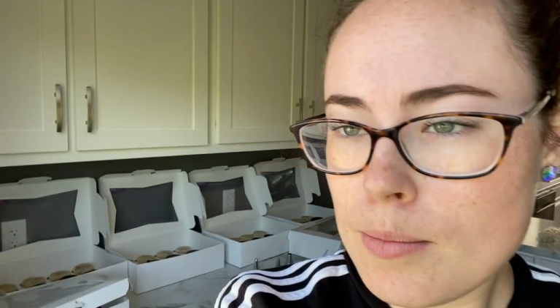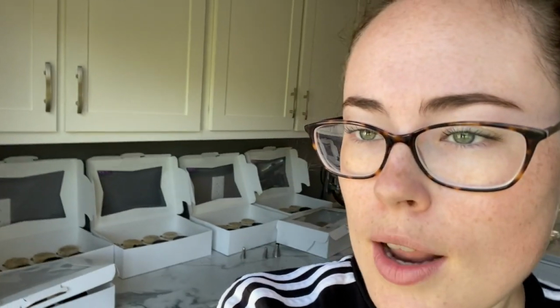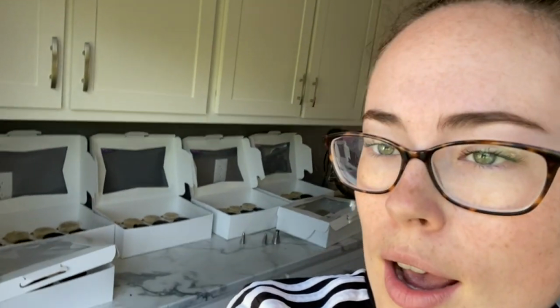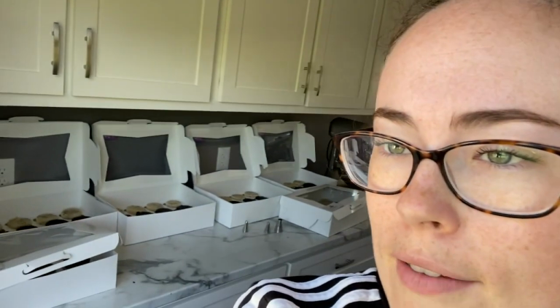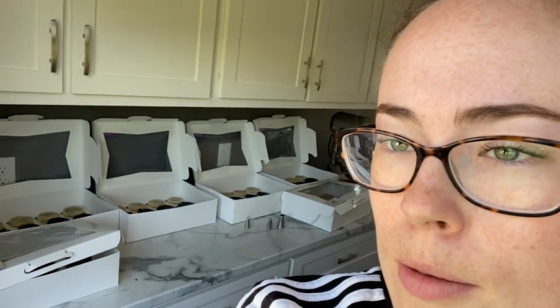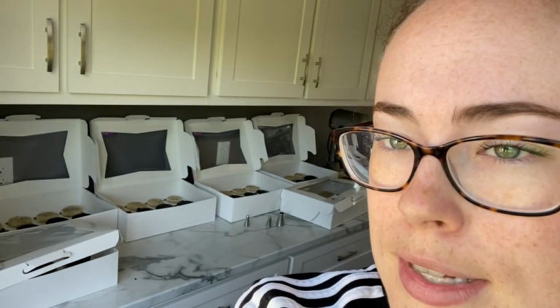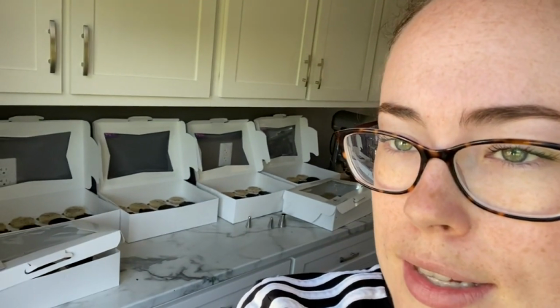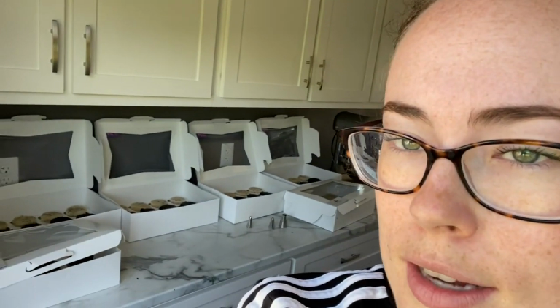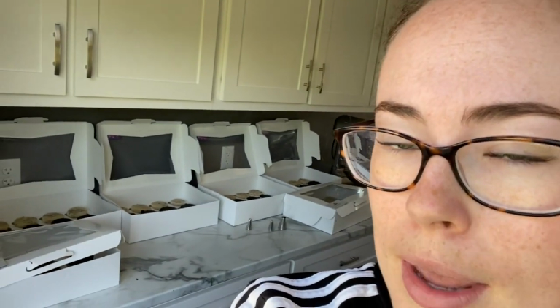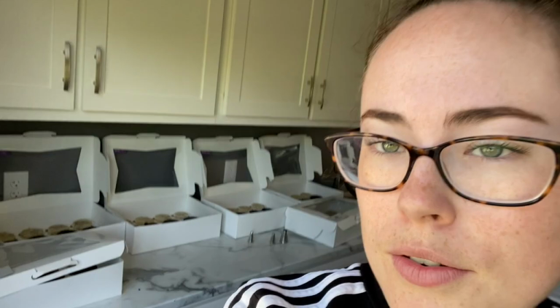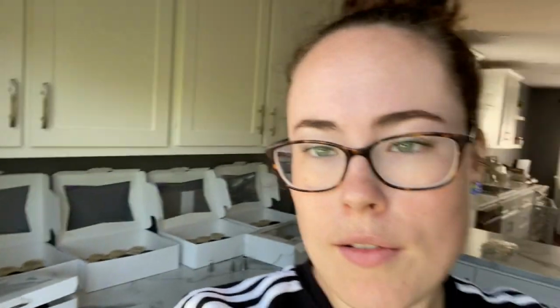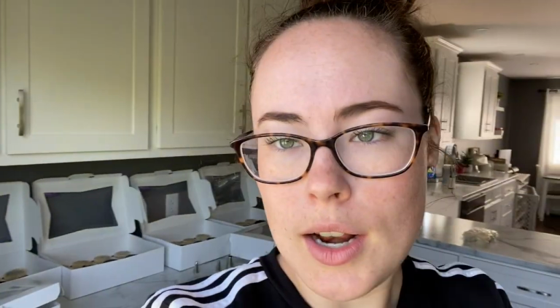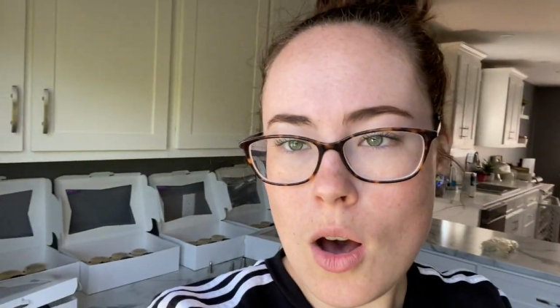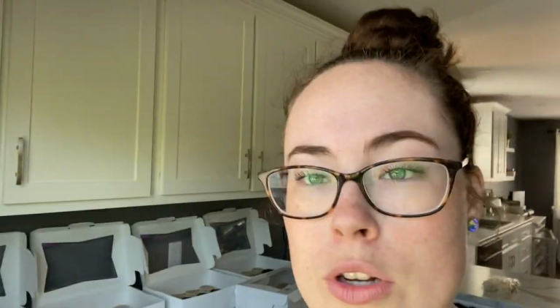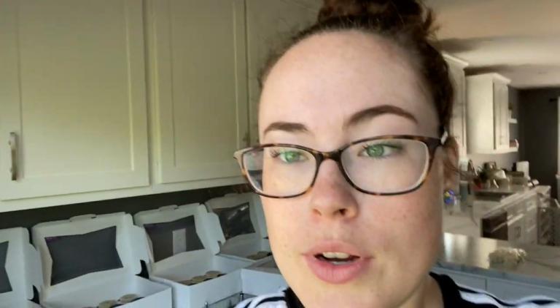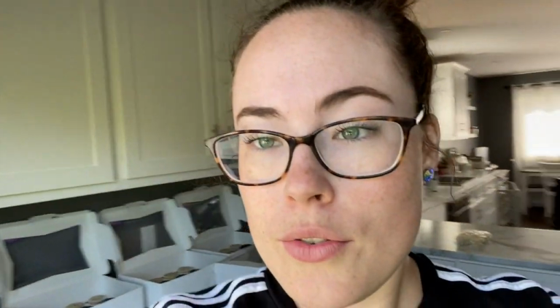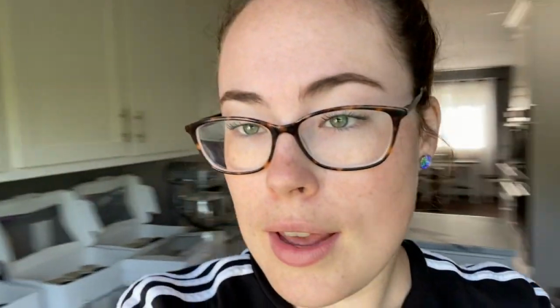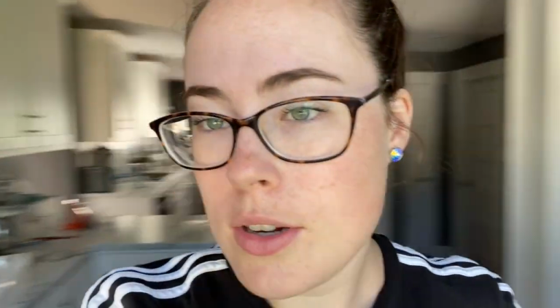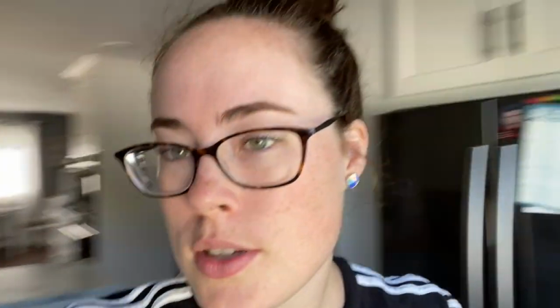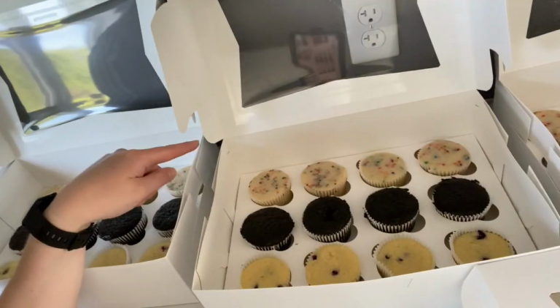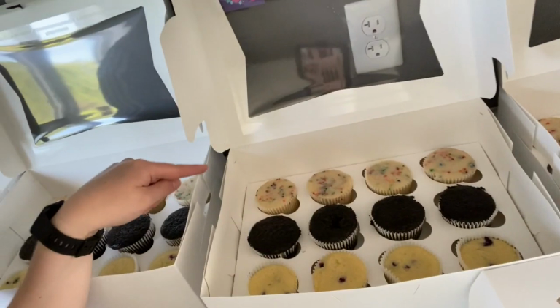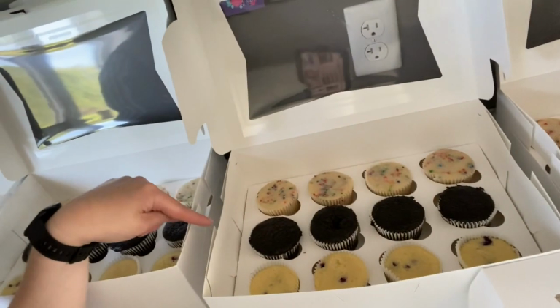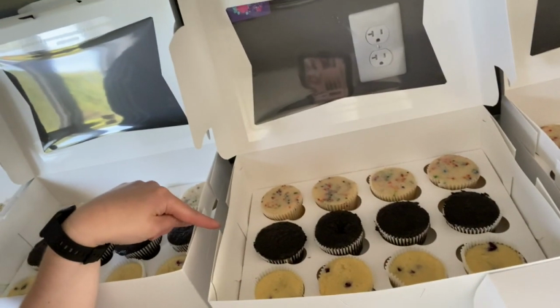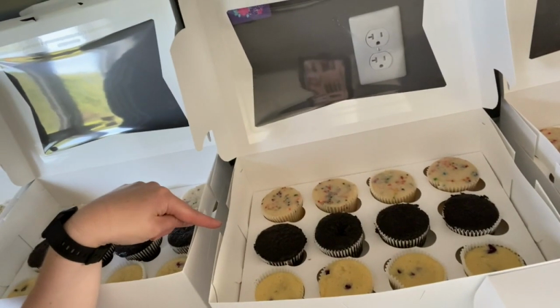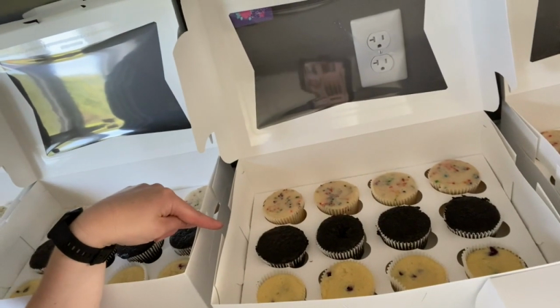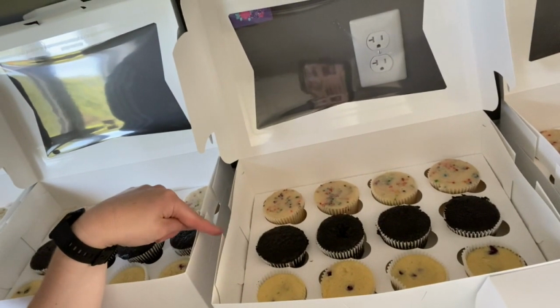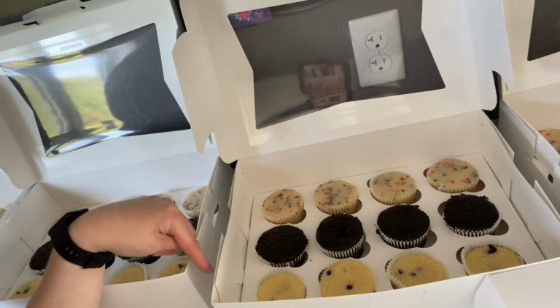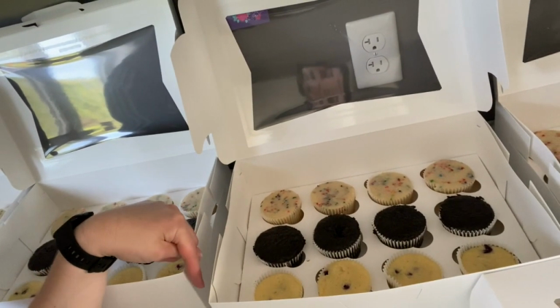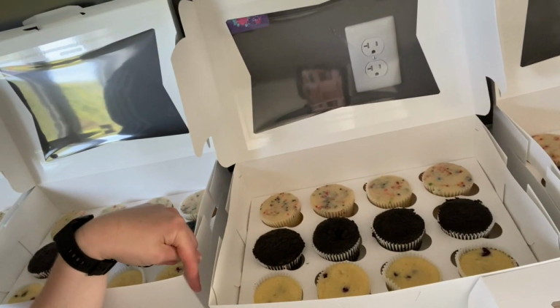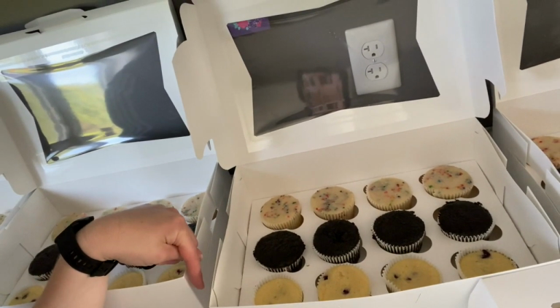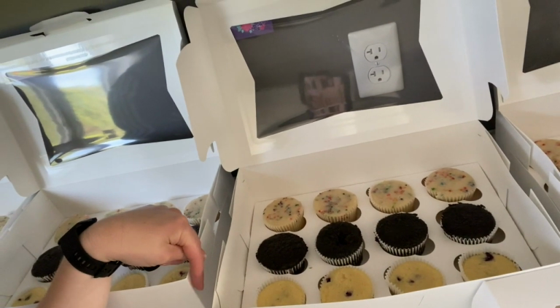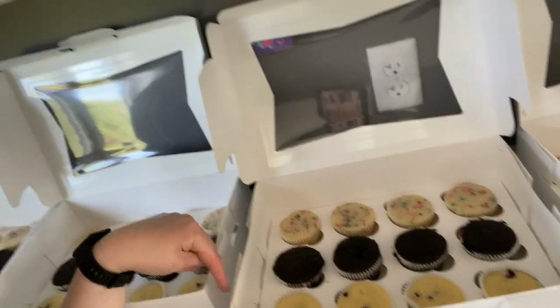I have all my six dozen cupcakes over there ready to go. There's three different flavors: Funfetti, chocolate peanut butter, and lemon blueberry.